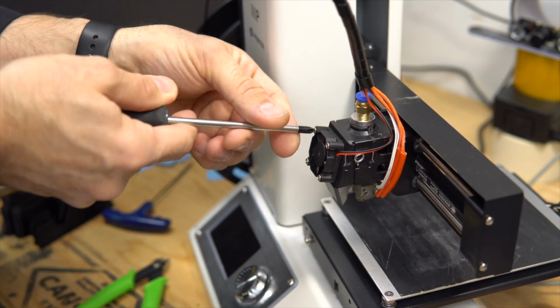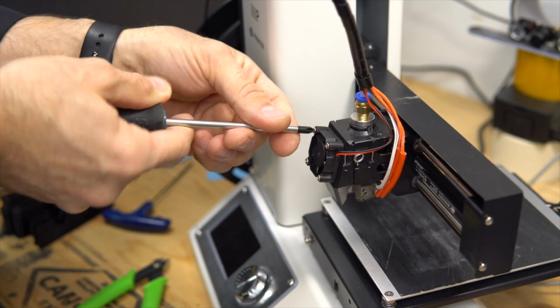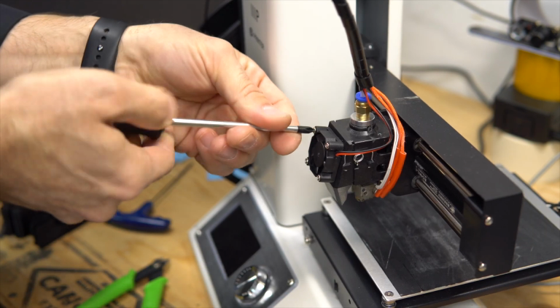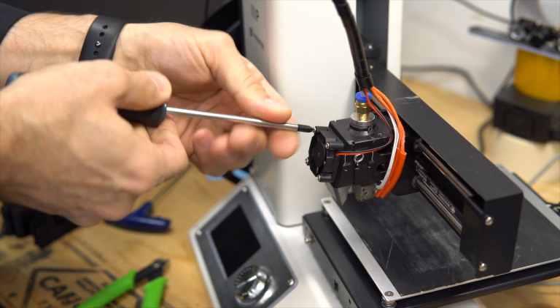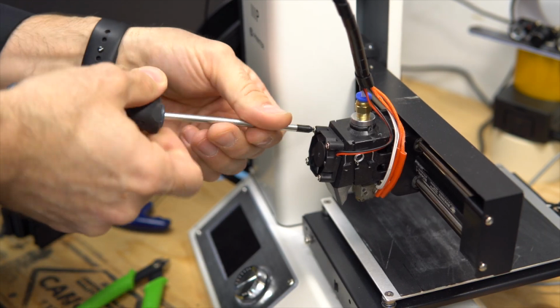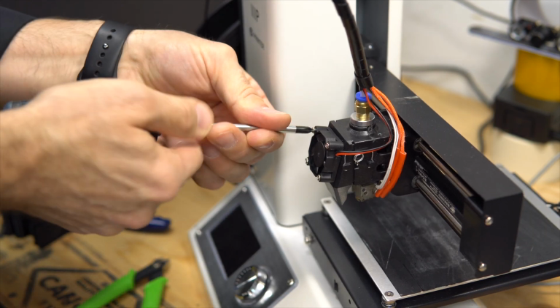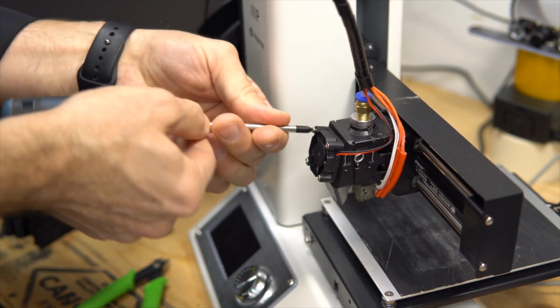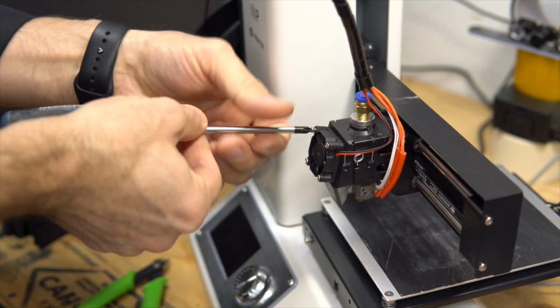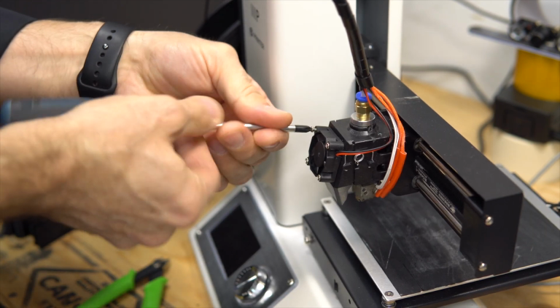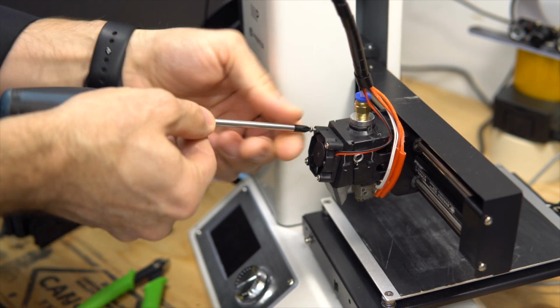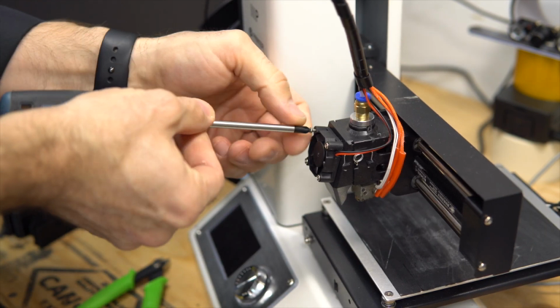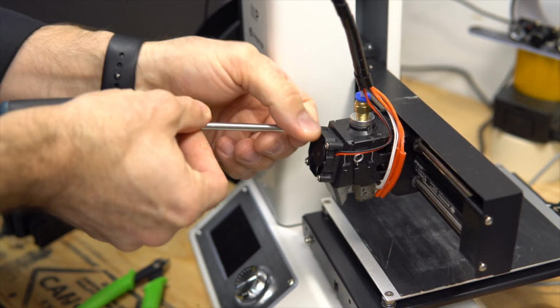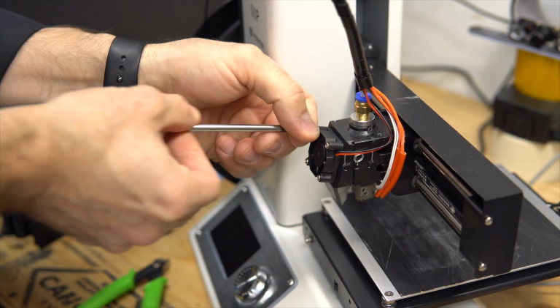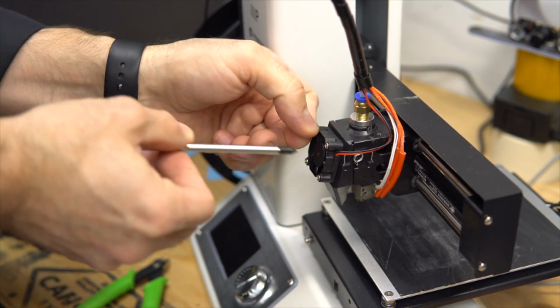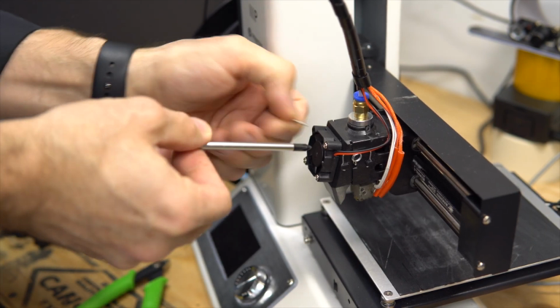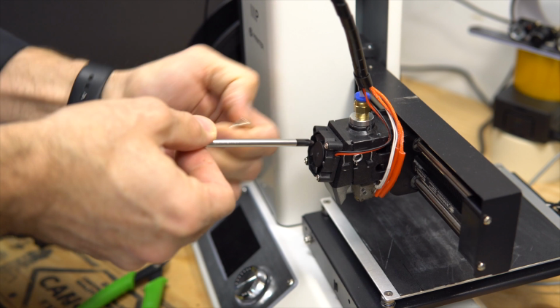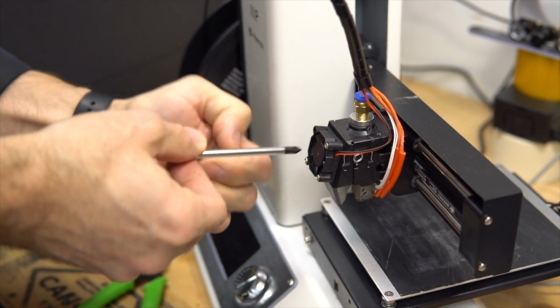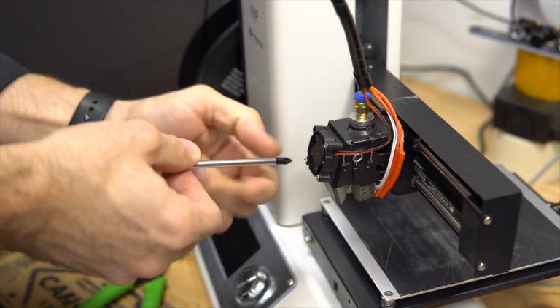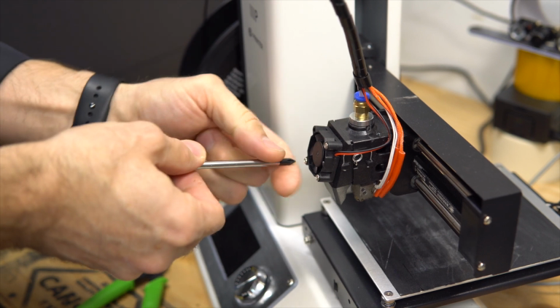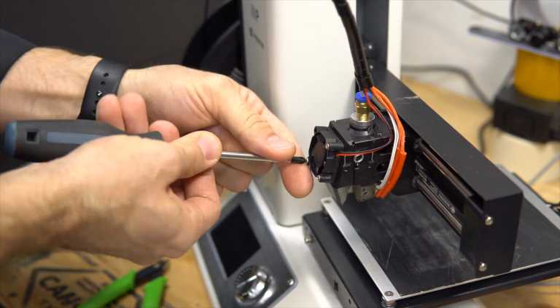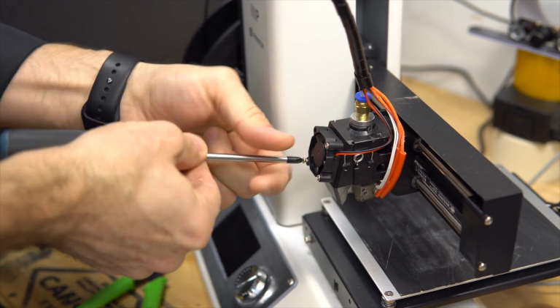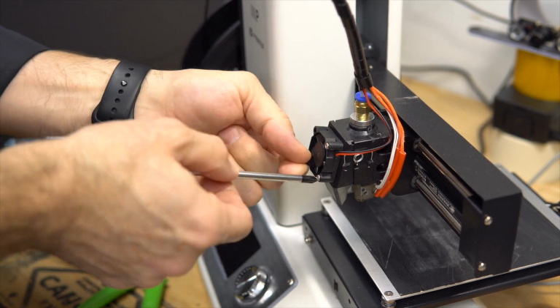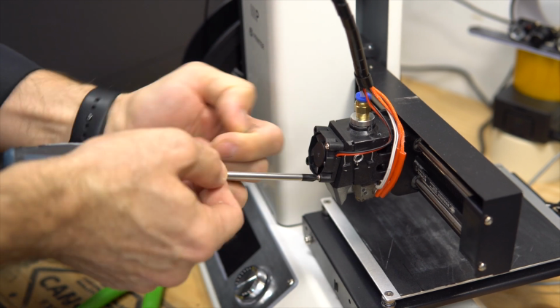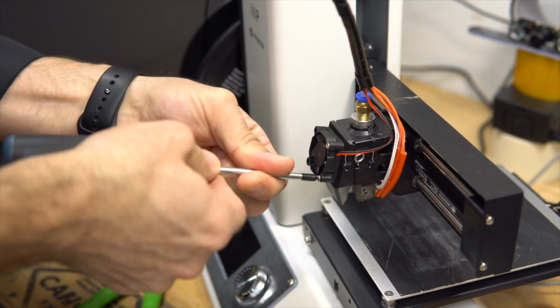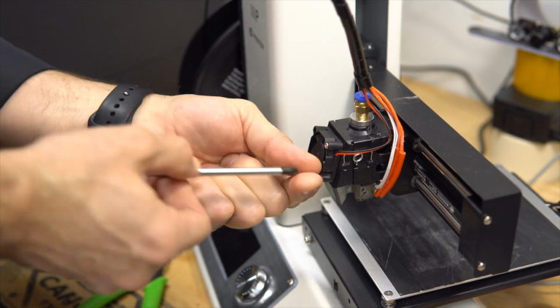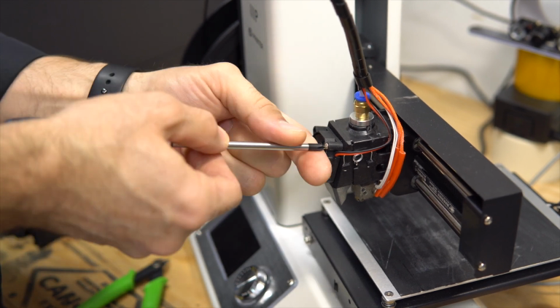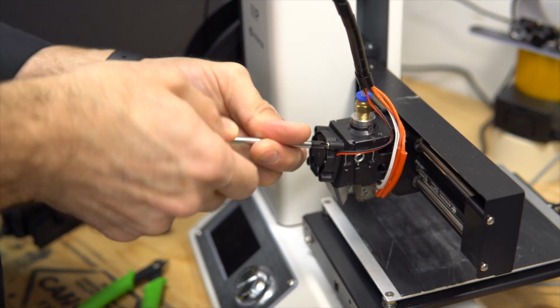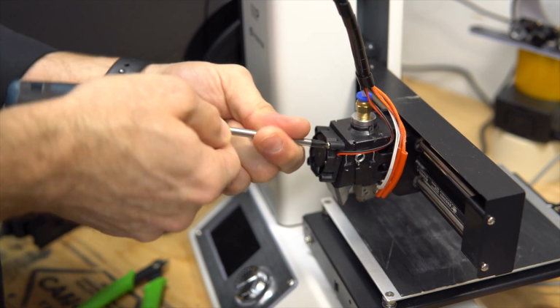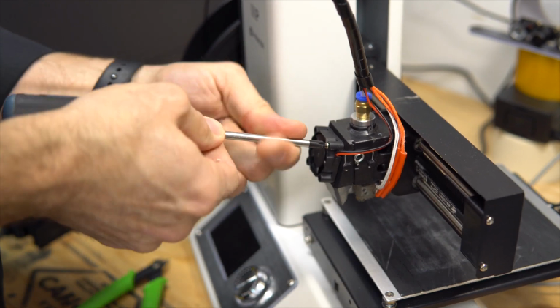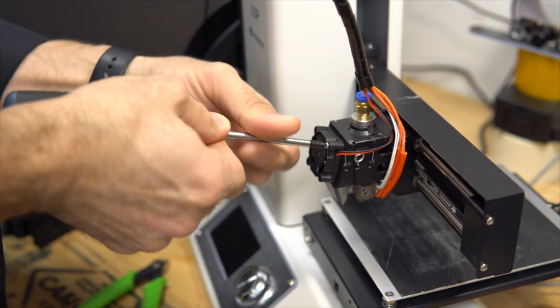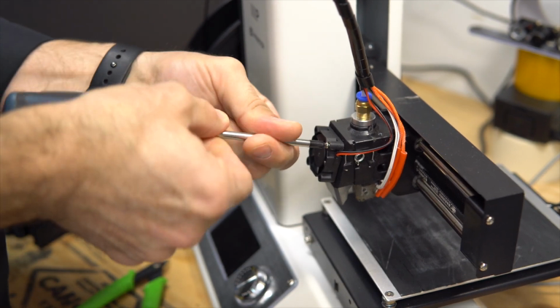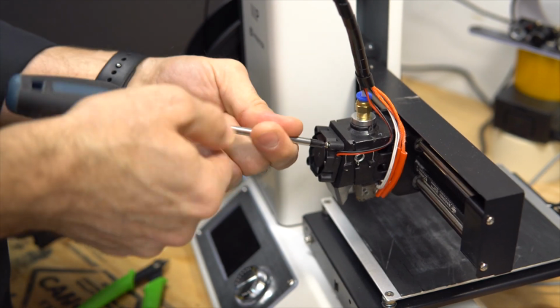Turn off the printer, cut the little tie wrap — I think I've cut this tie wrap about 20 times! Let's take out the fan. There you go.